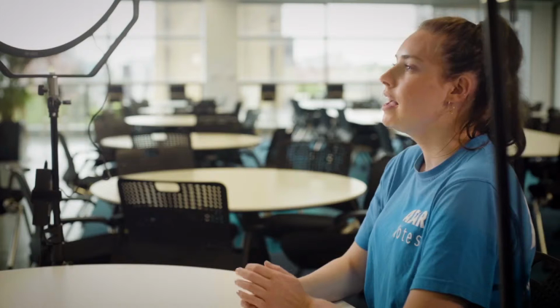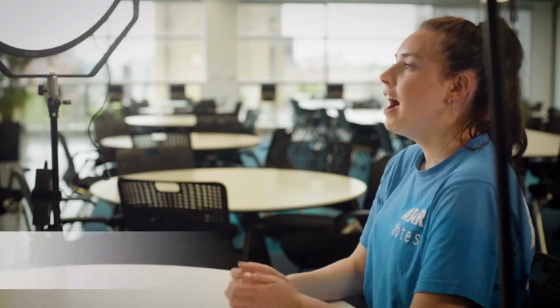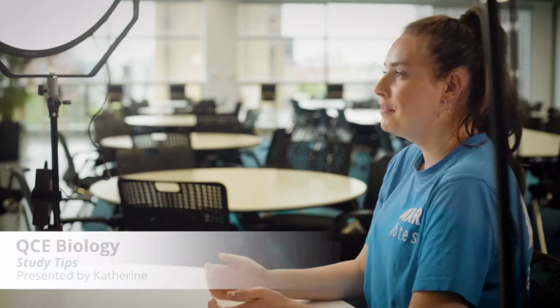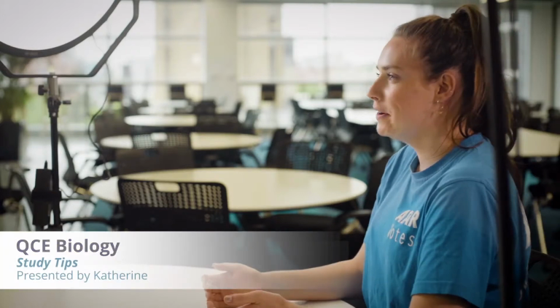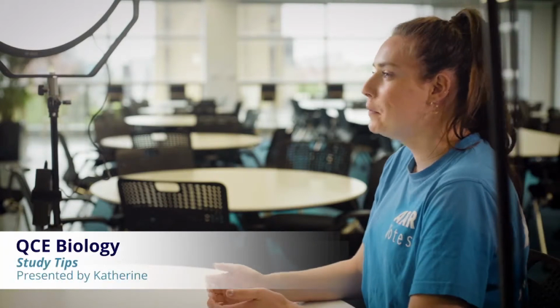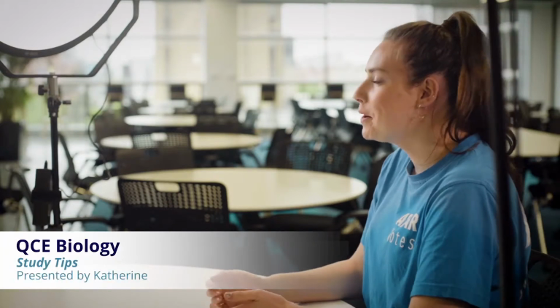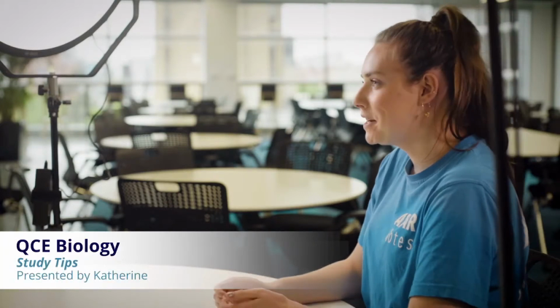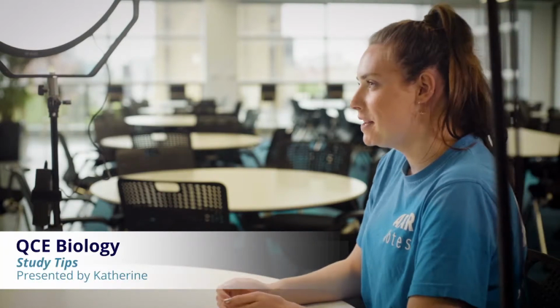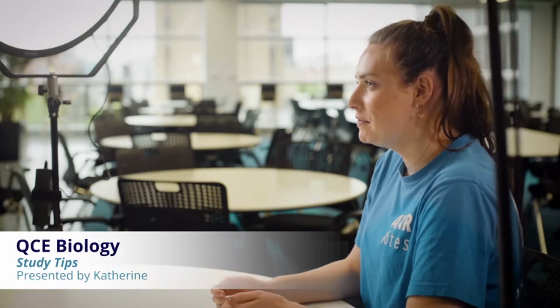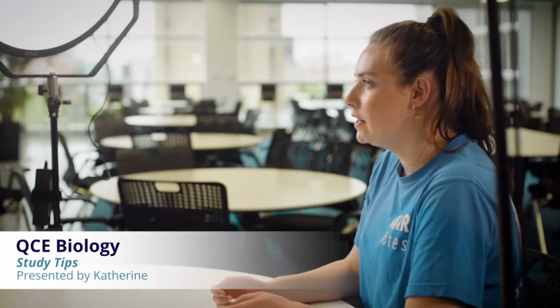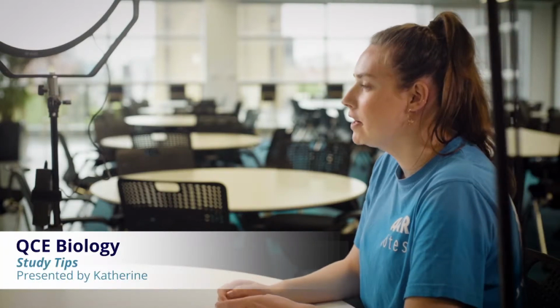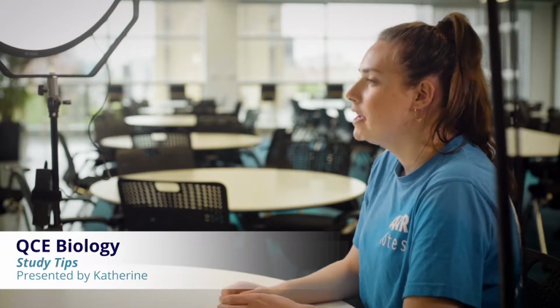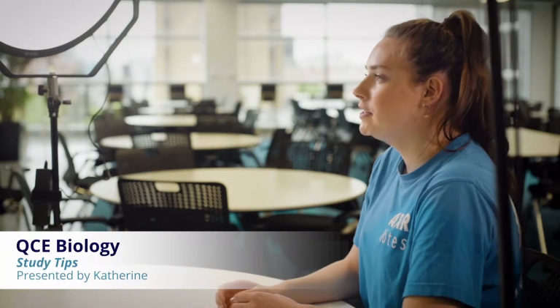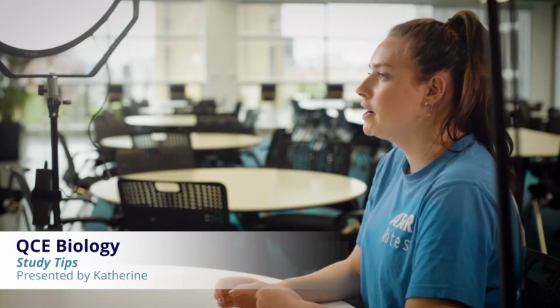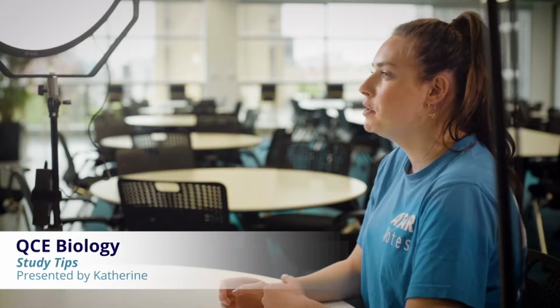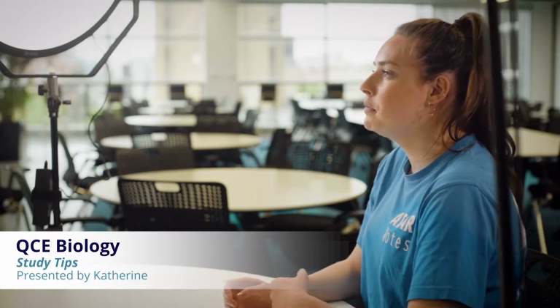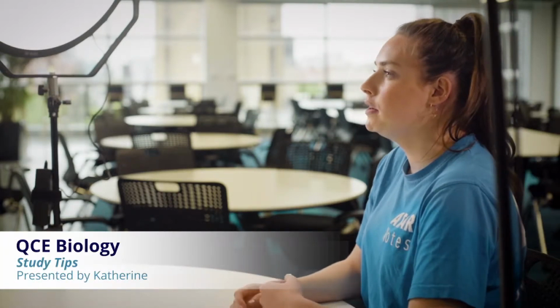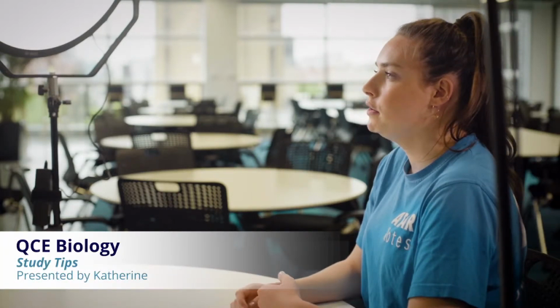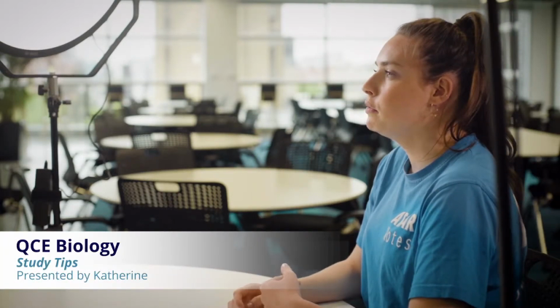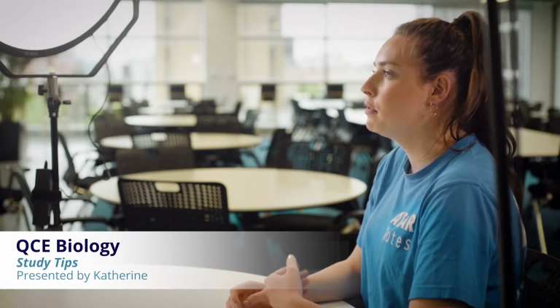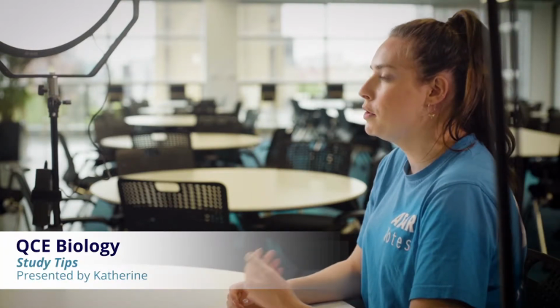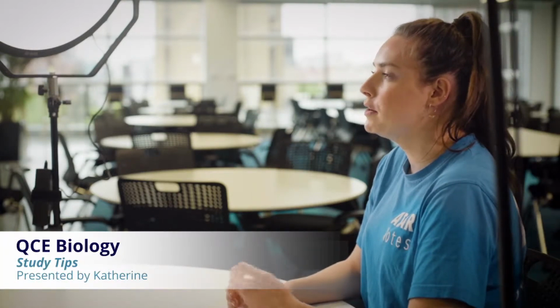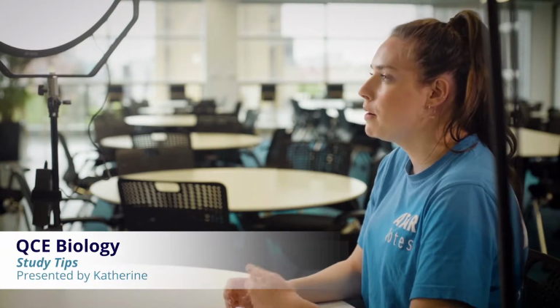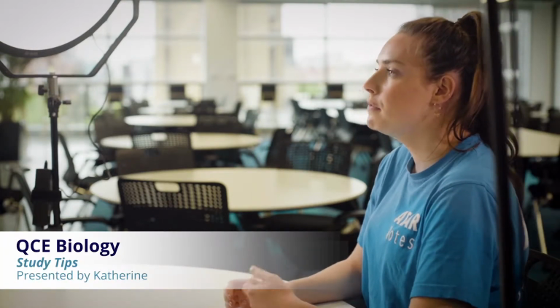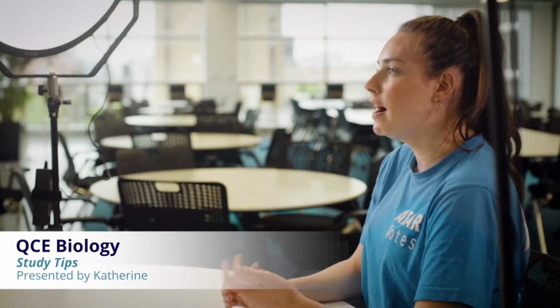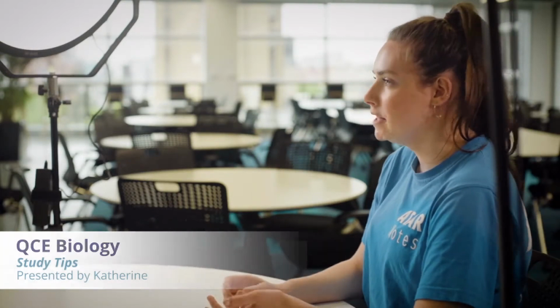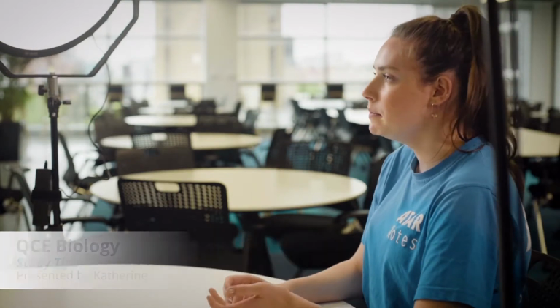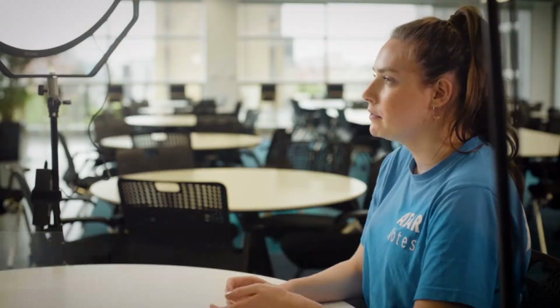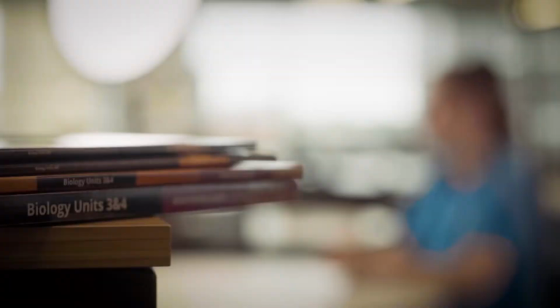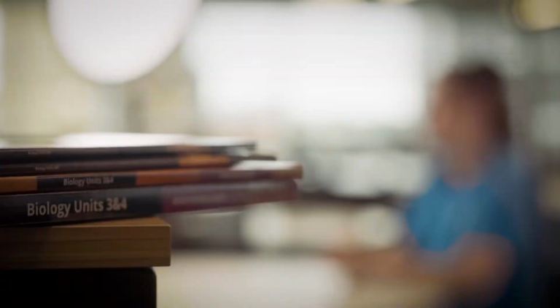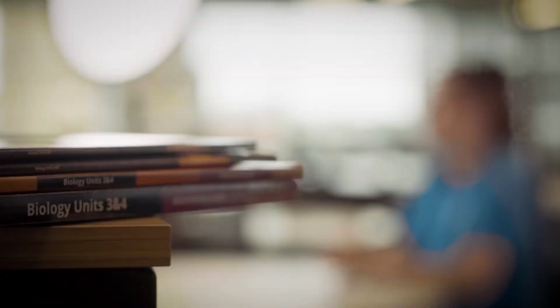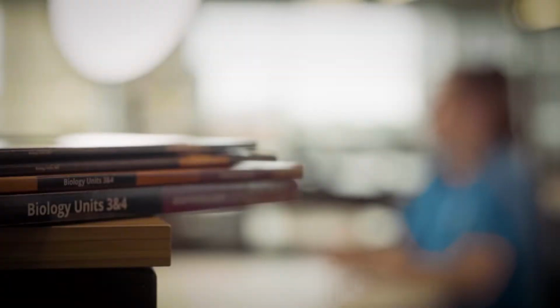Hi everyone, welcome back to another video. Today I'm going to be running you through my top five tips for studying biology.